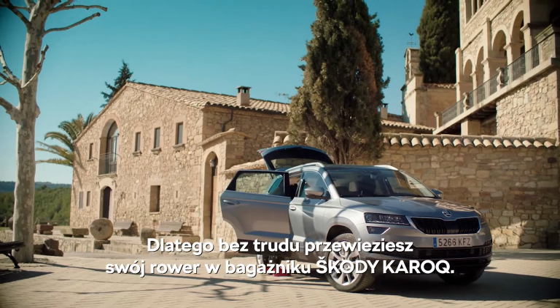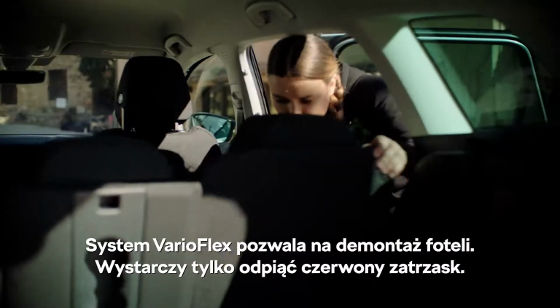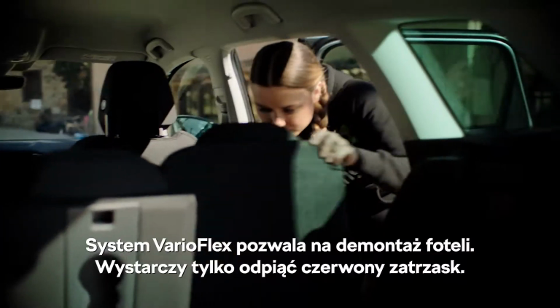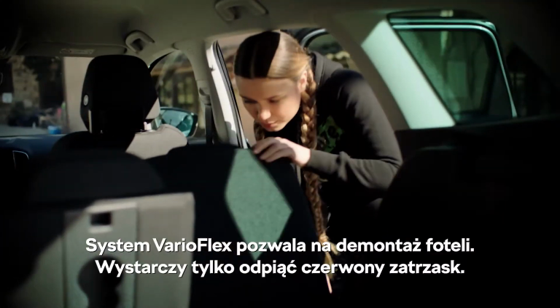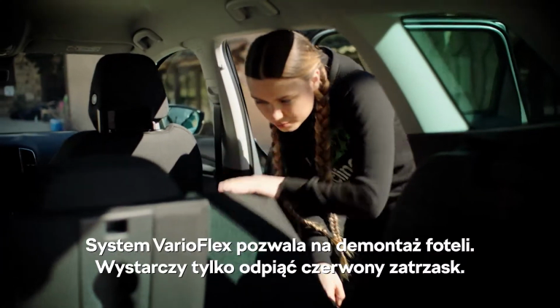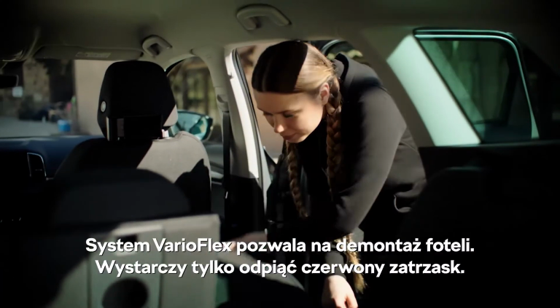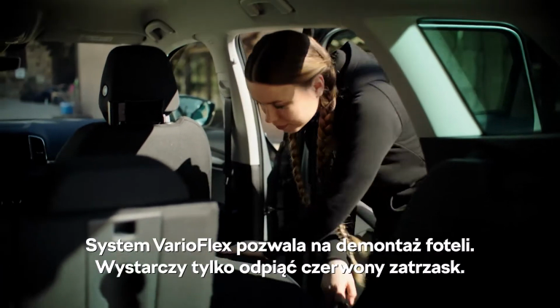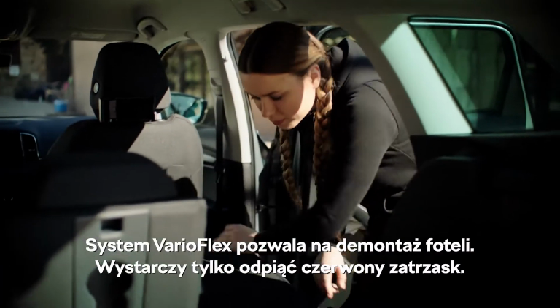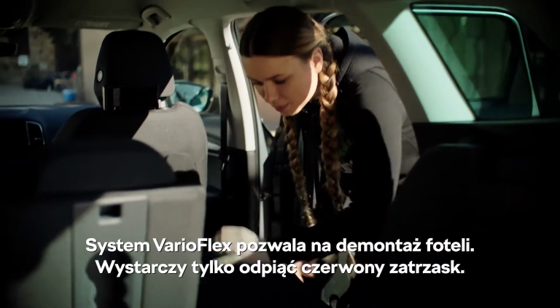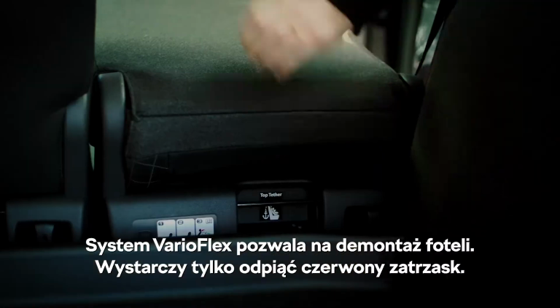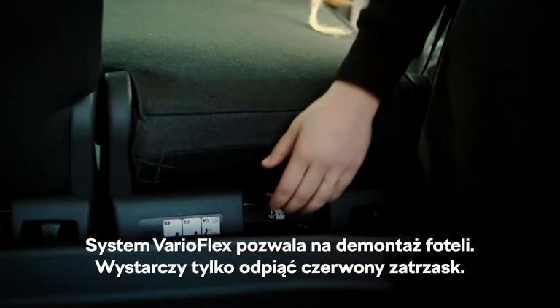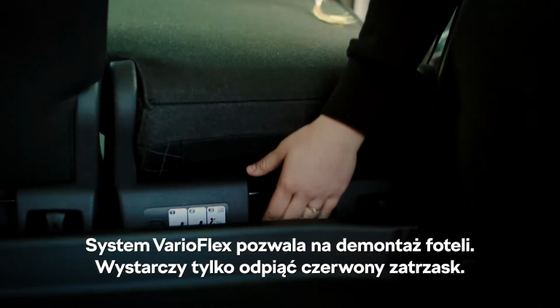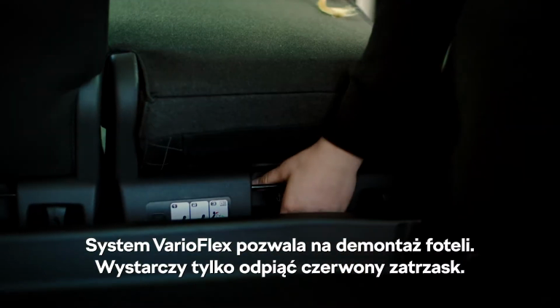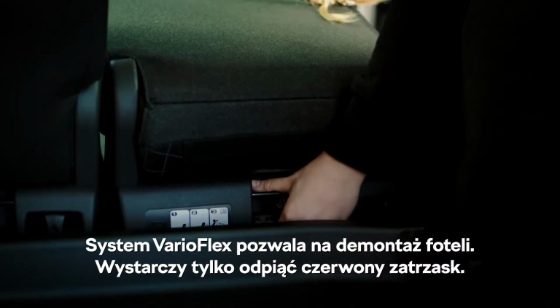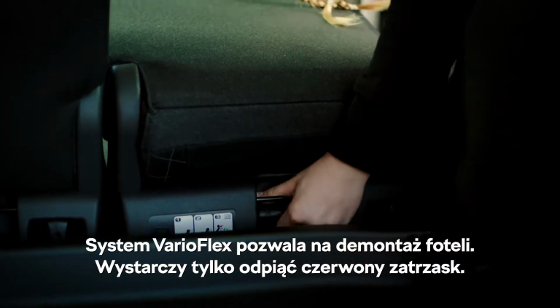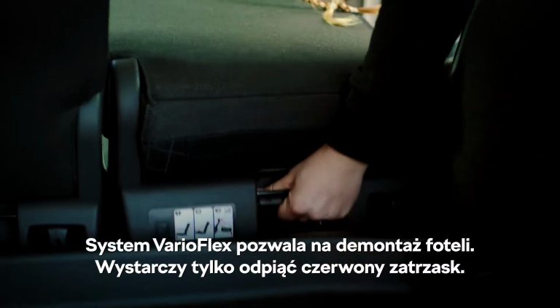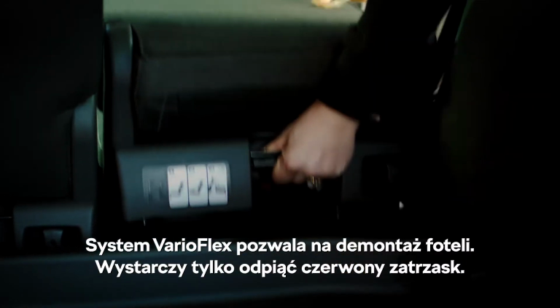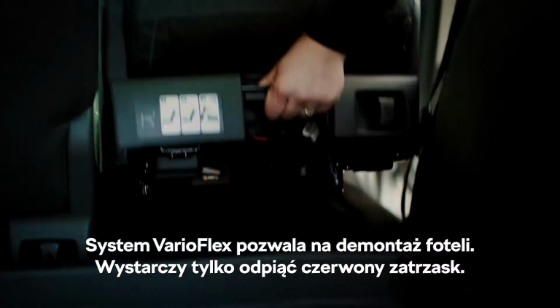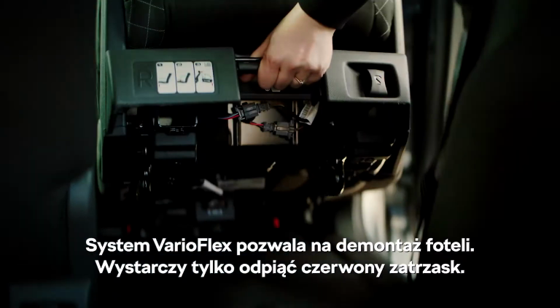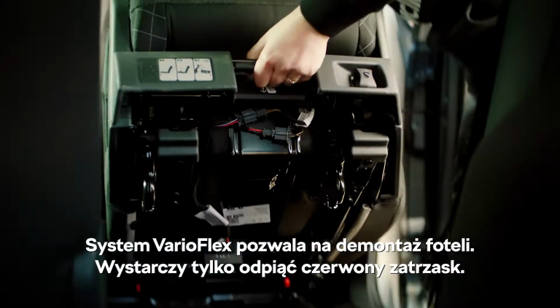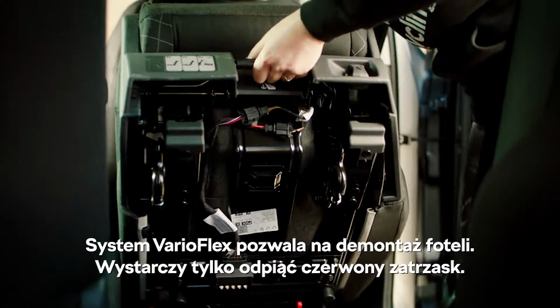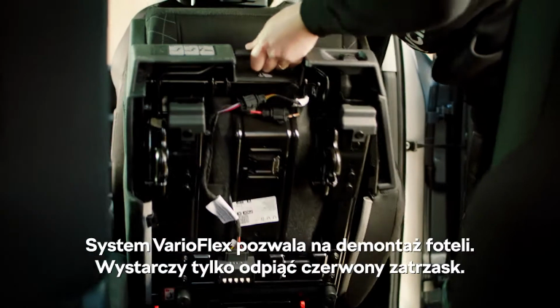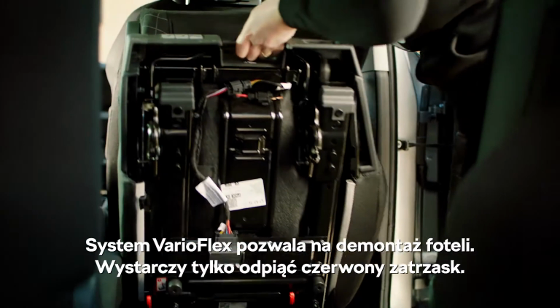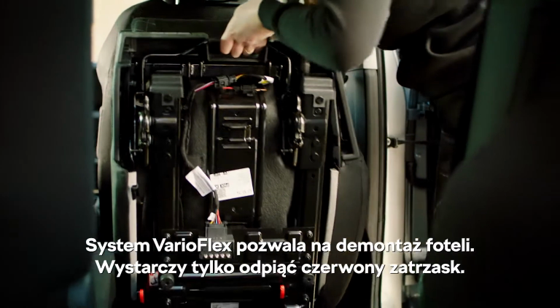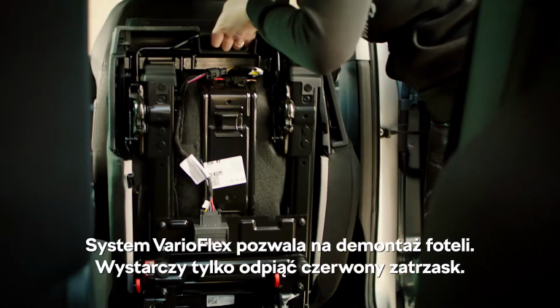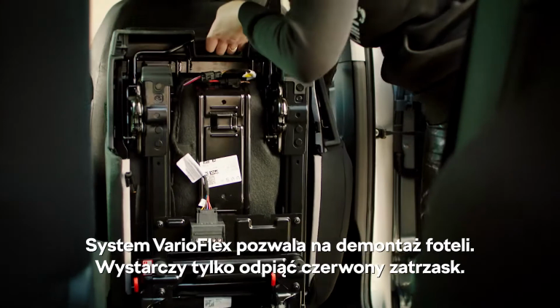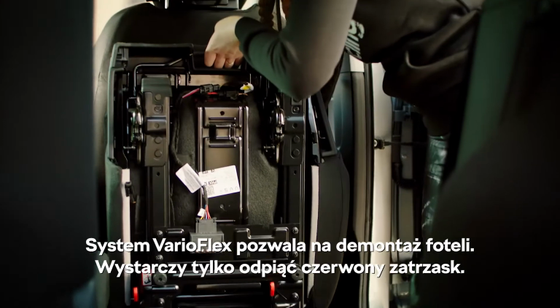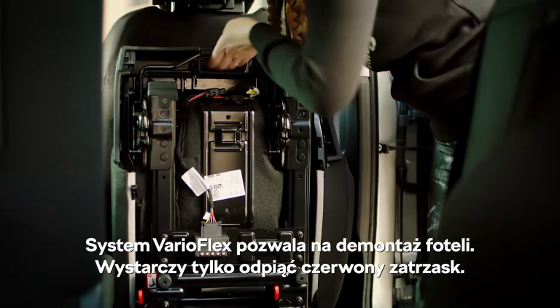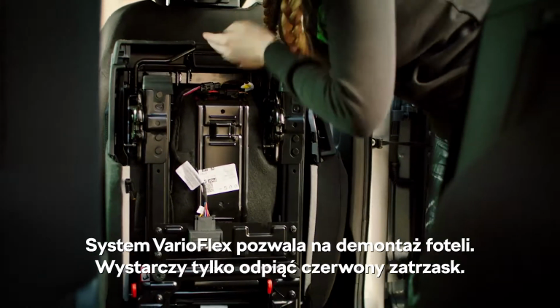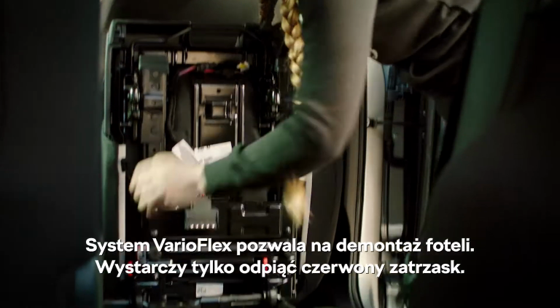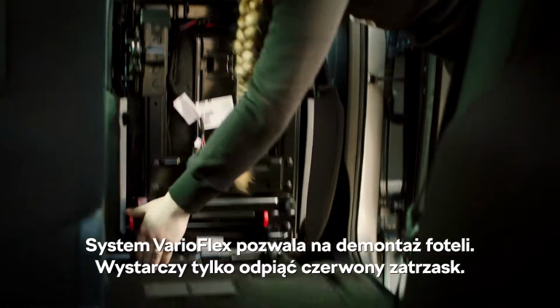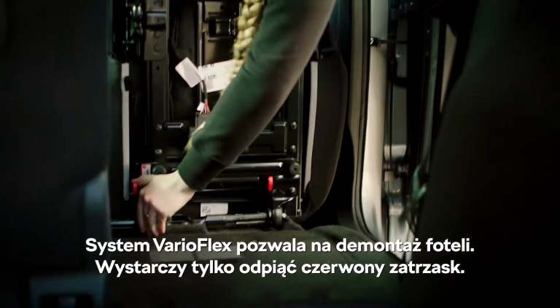The VarioFlex seating system lets you fold the seats up. Unclip them with the red clips, like so.